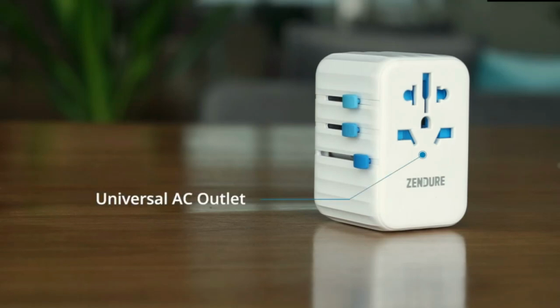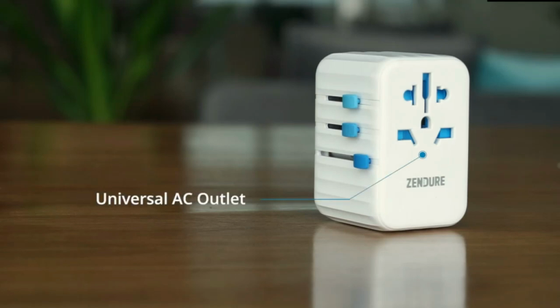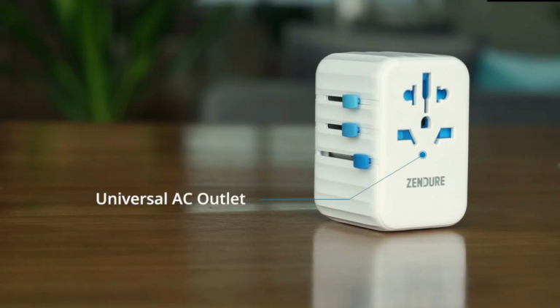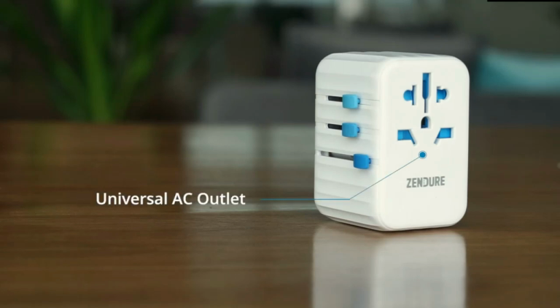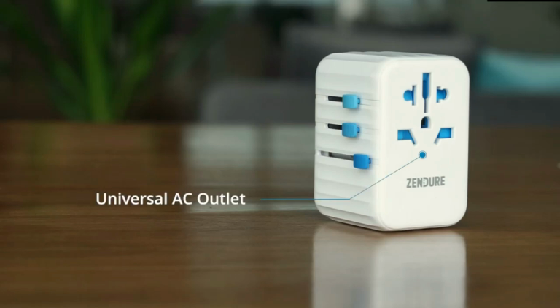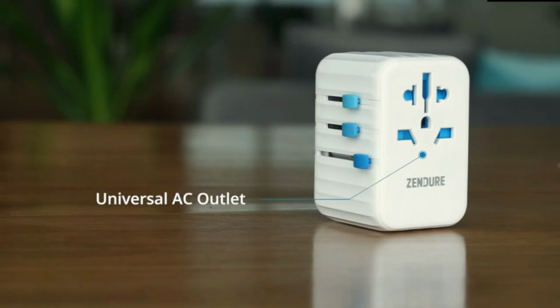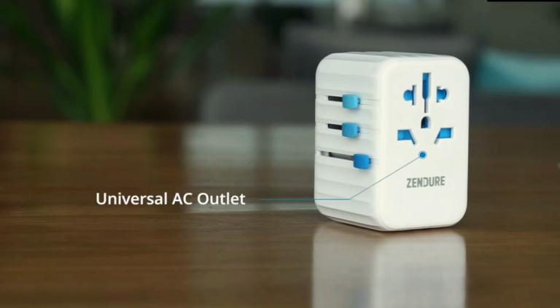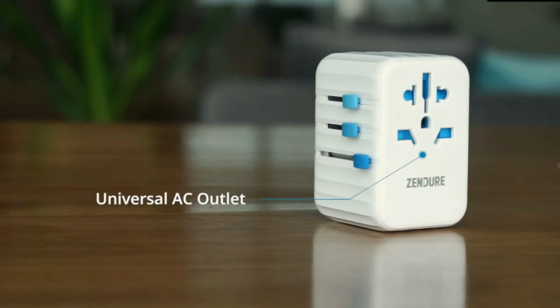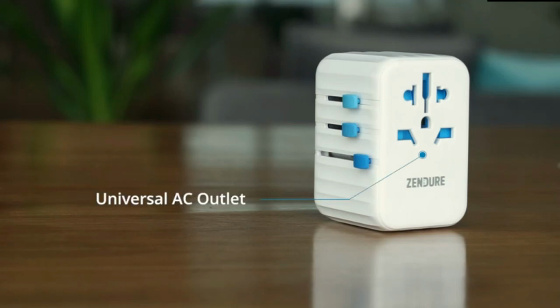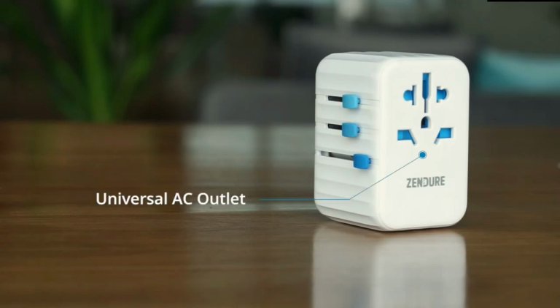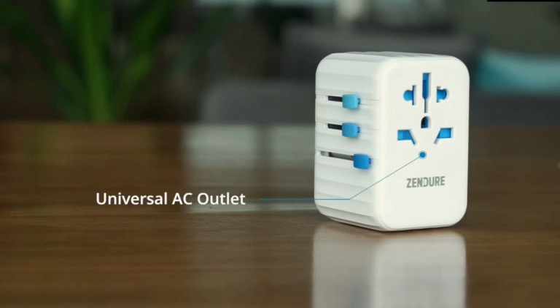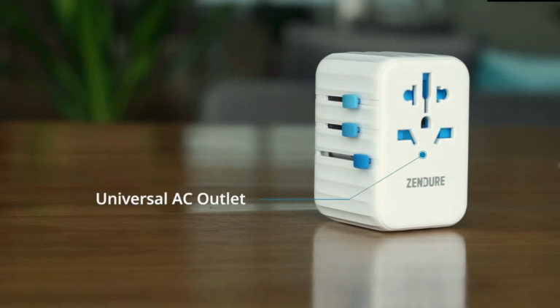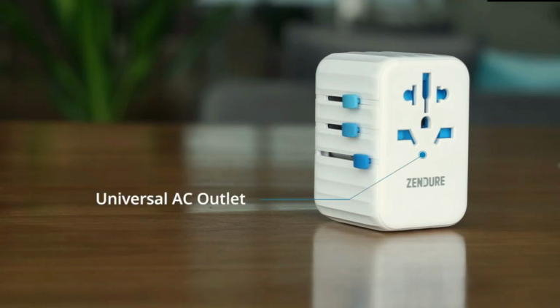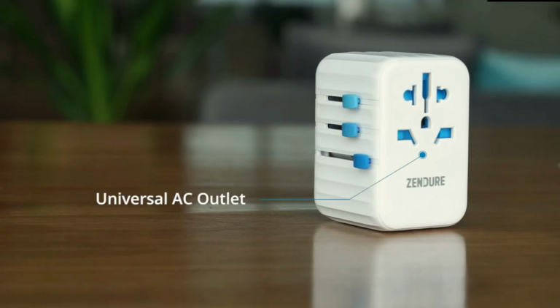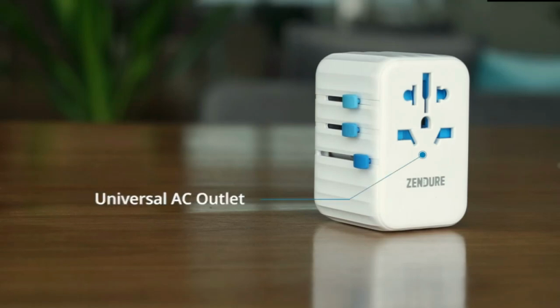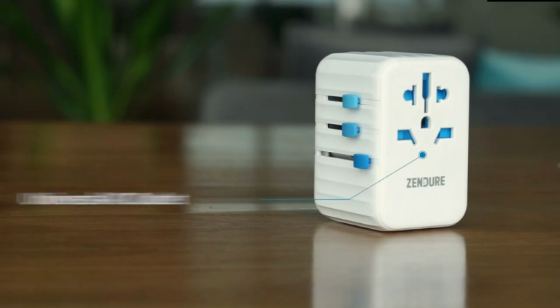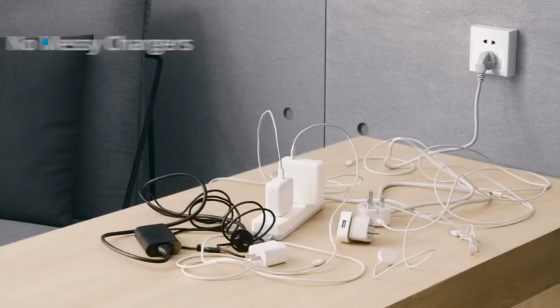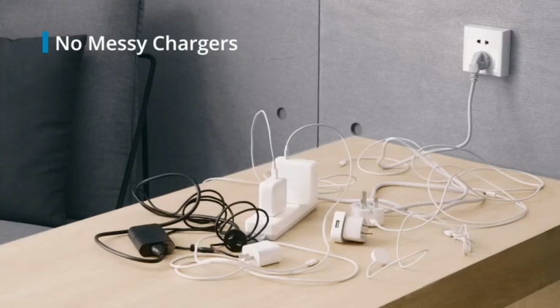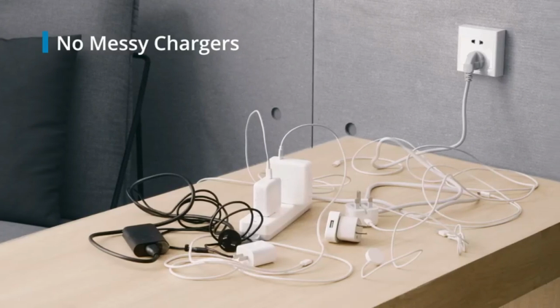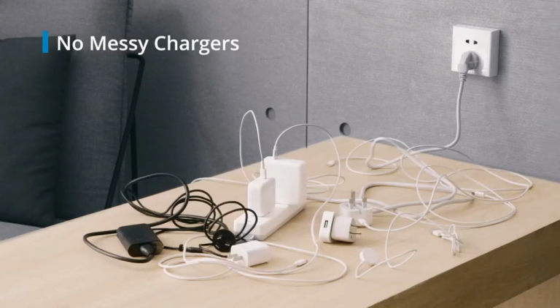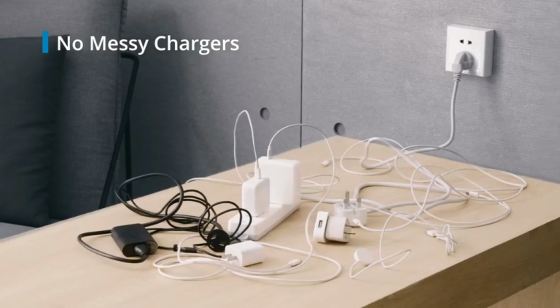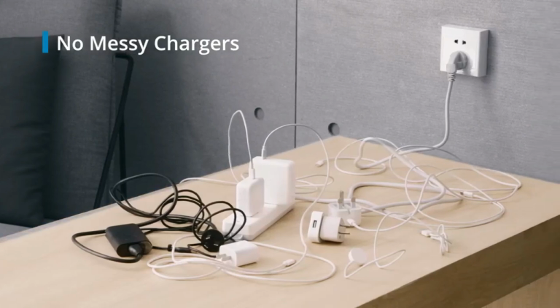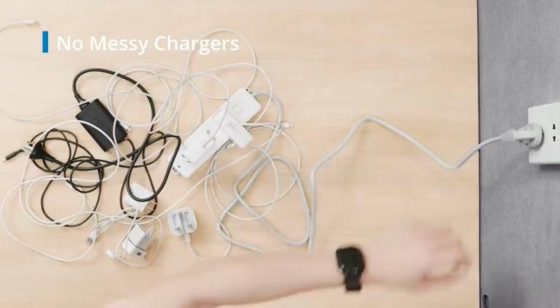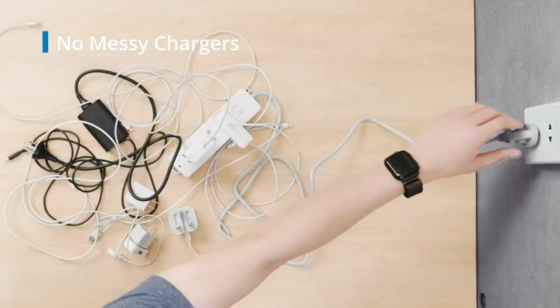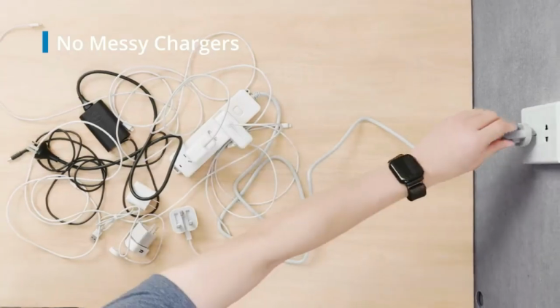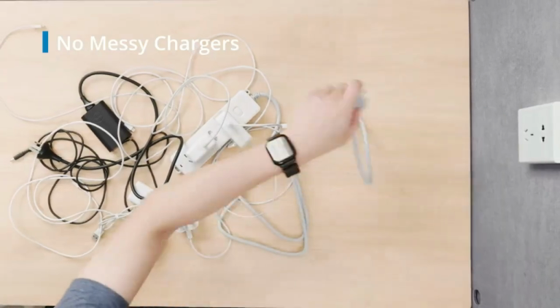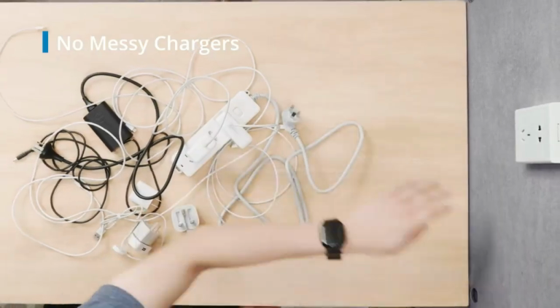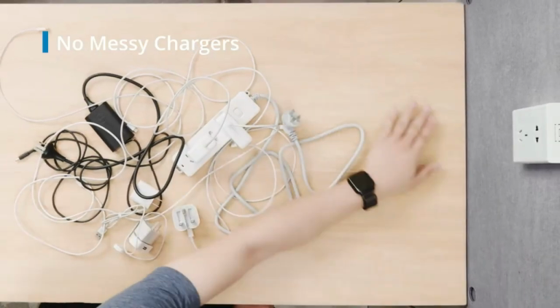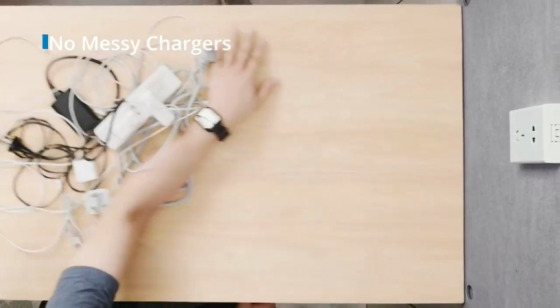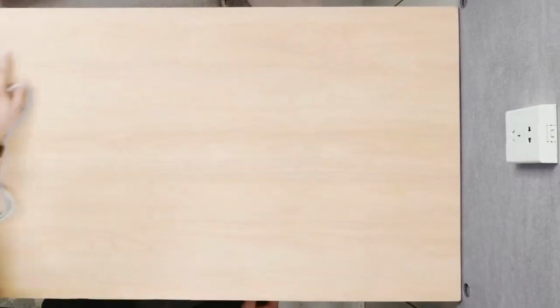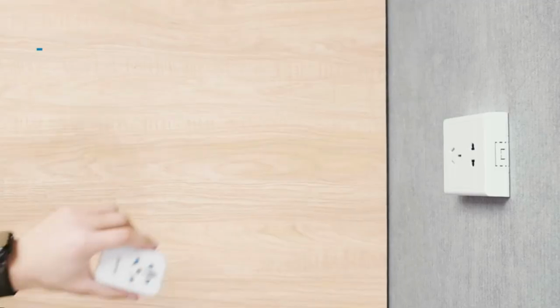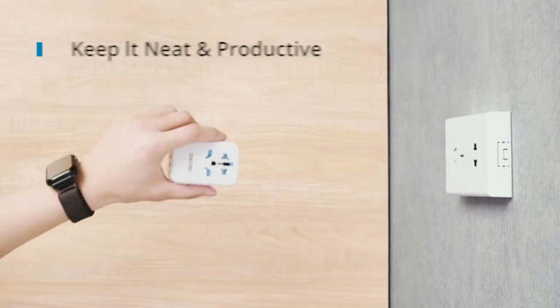and other phone brands, so that you can eliminate their bulky charging brick on your next trip.